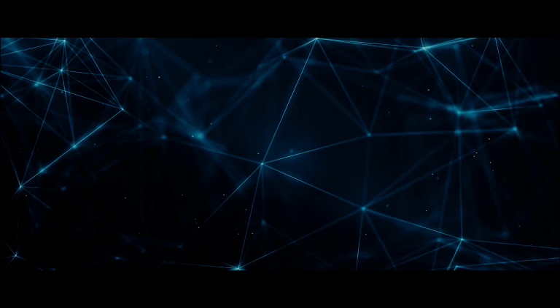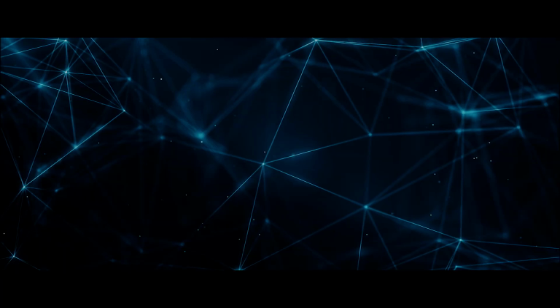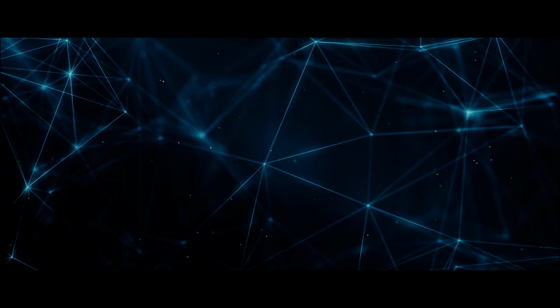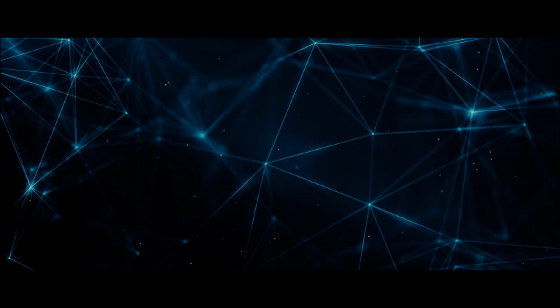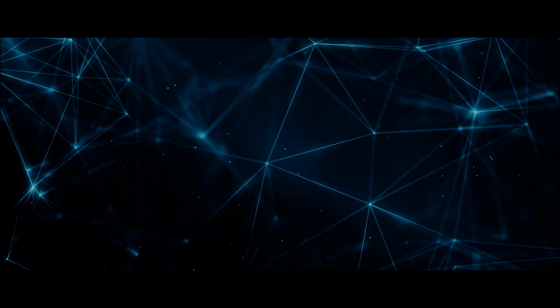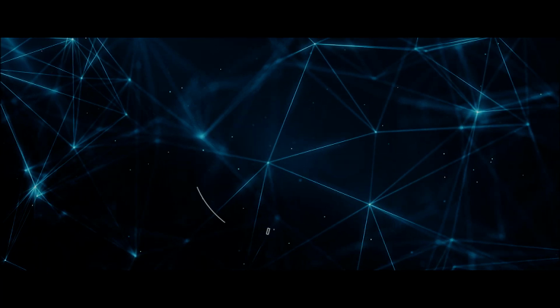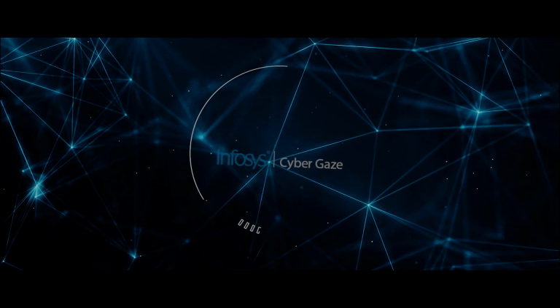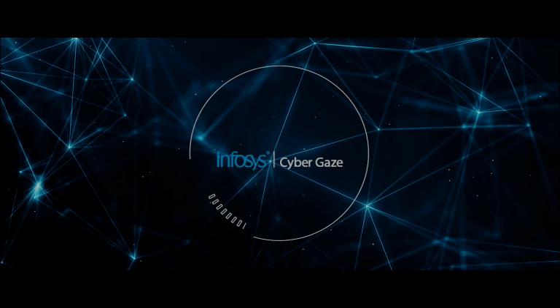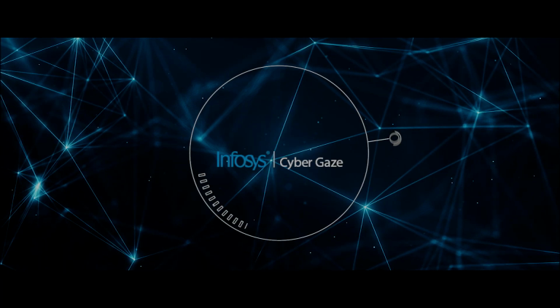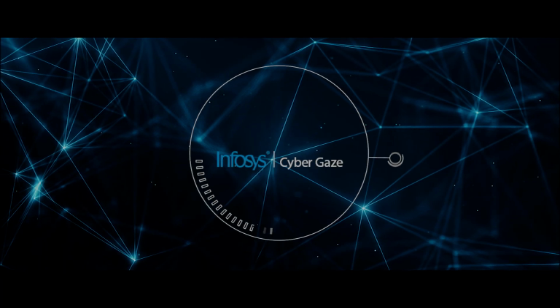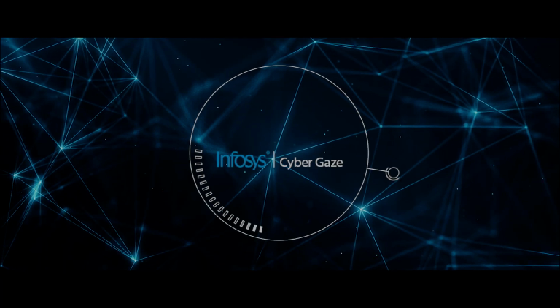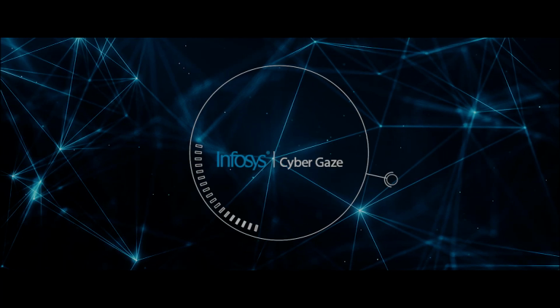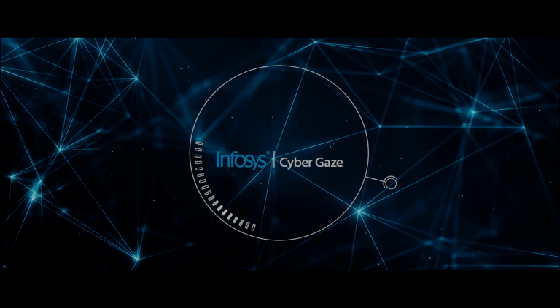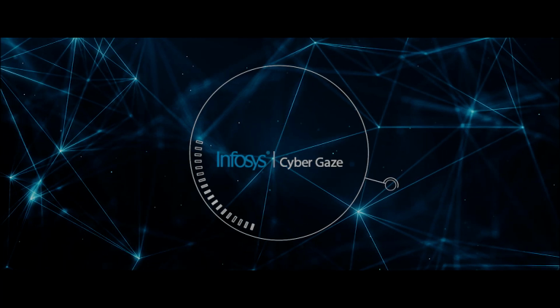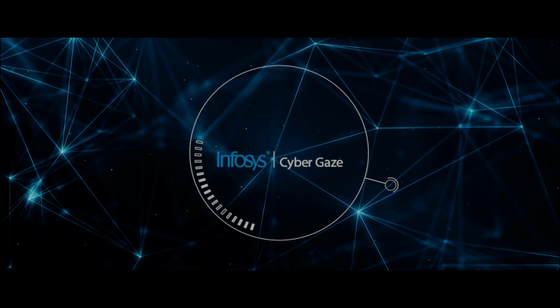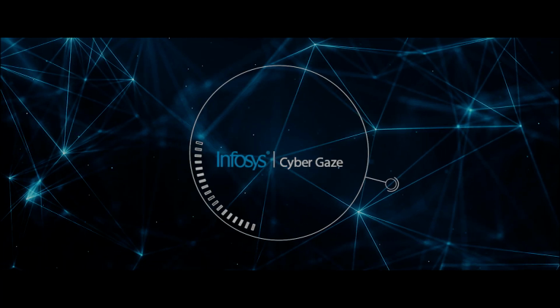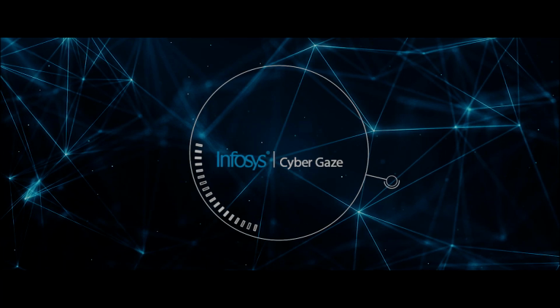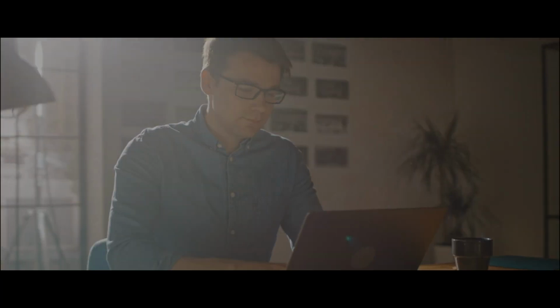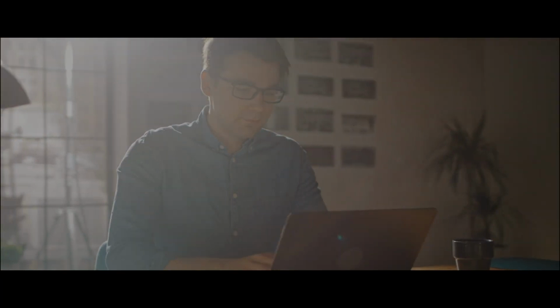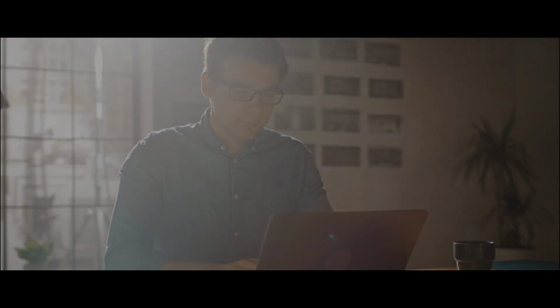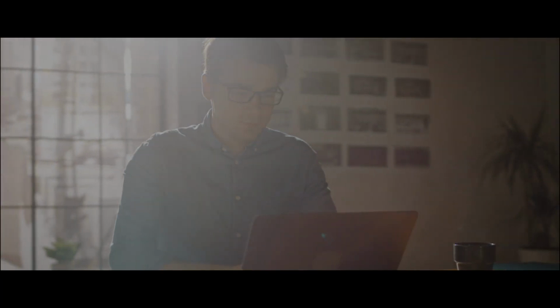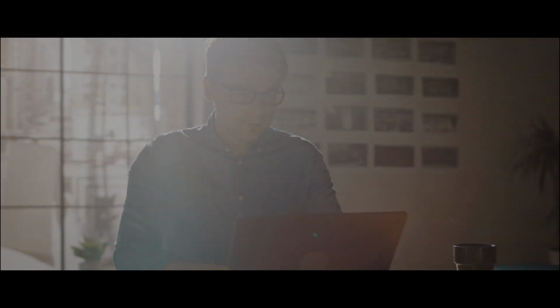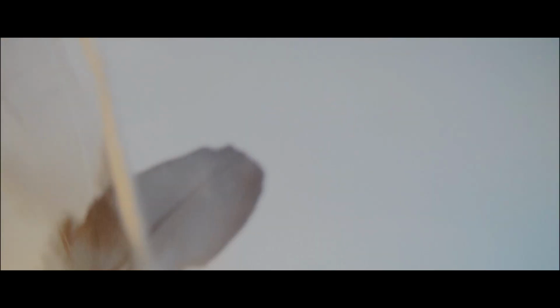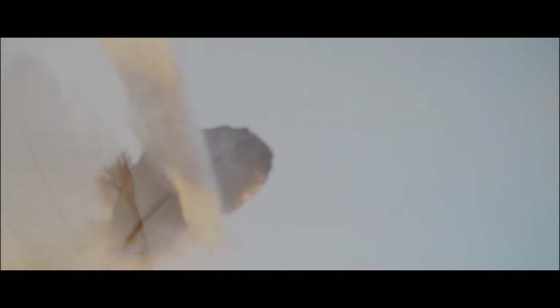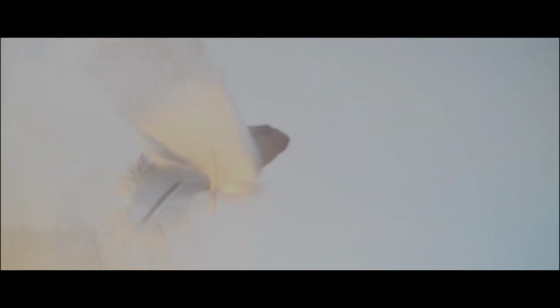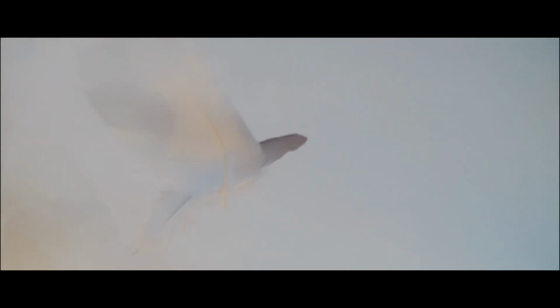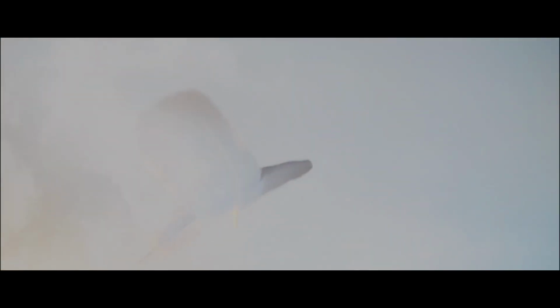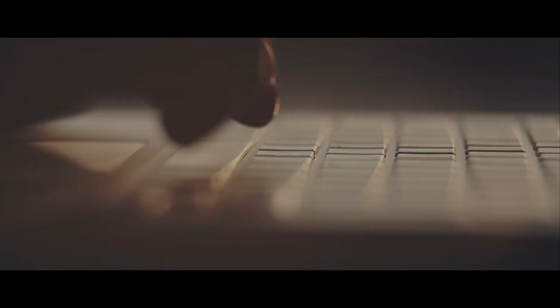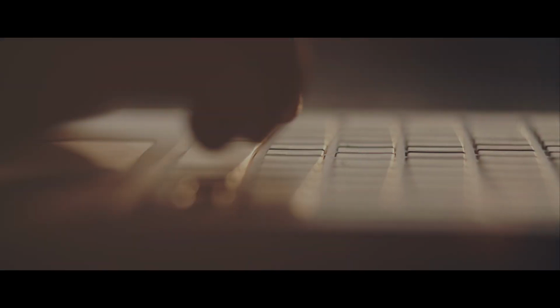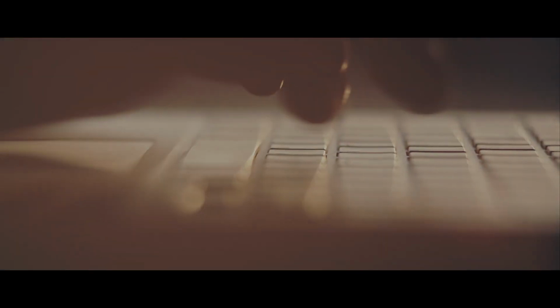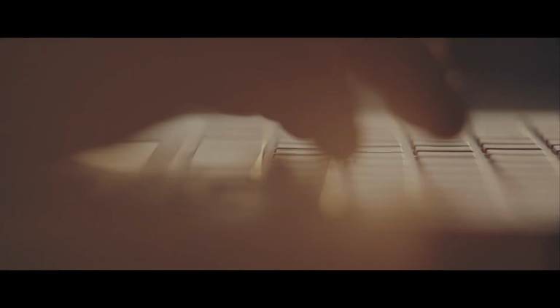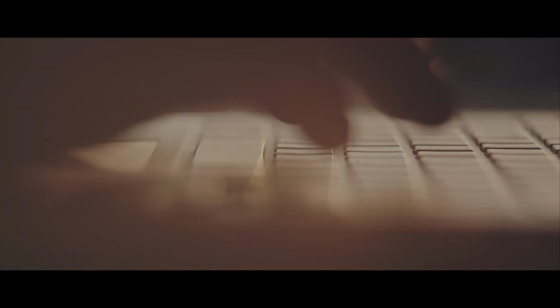That's why we developed CyberGaze. Simple, lightweight, configurable.